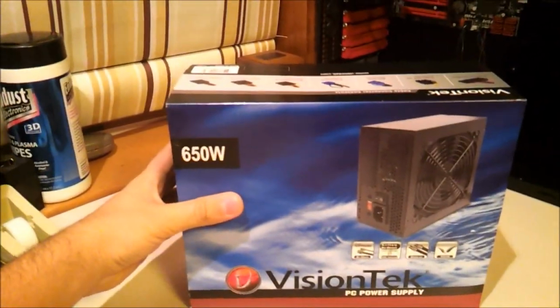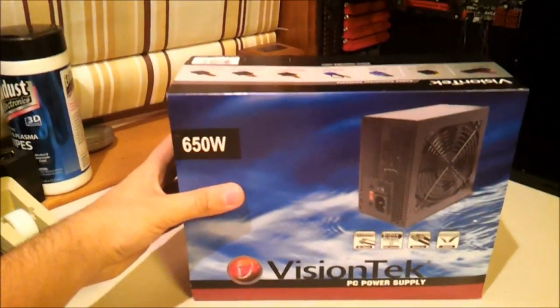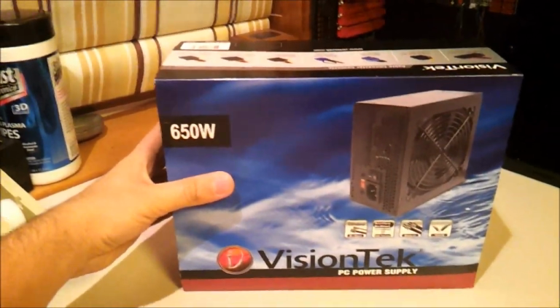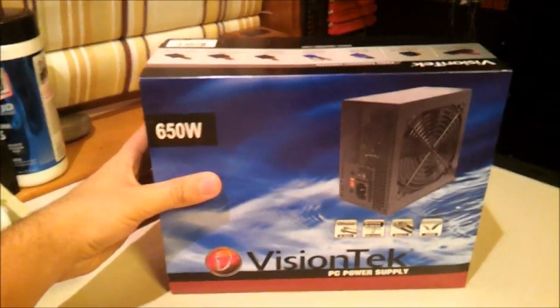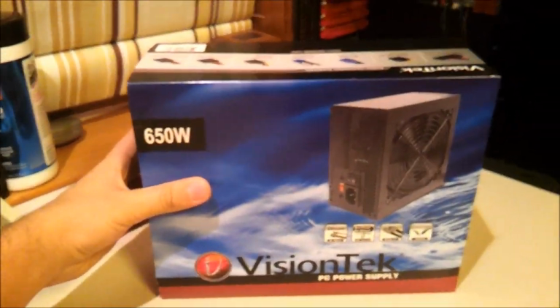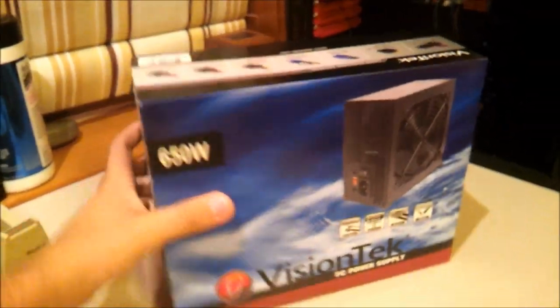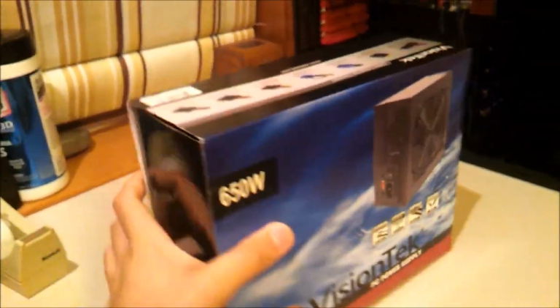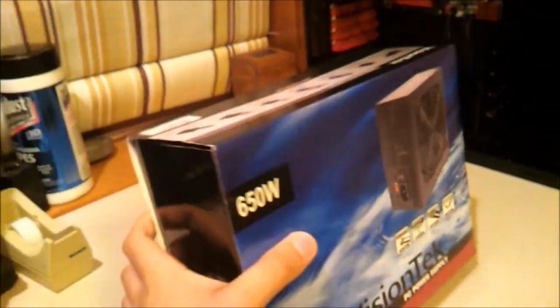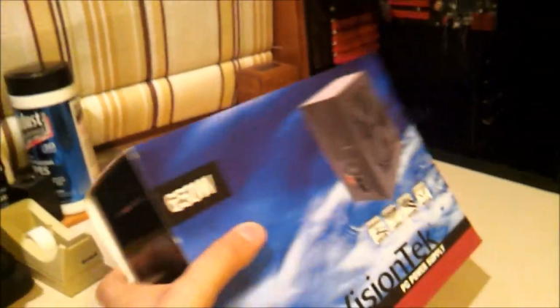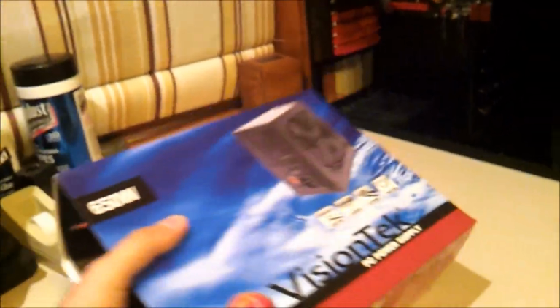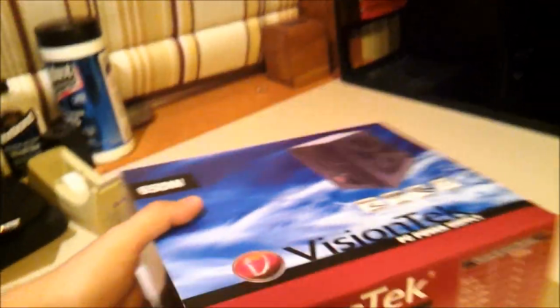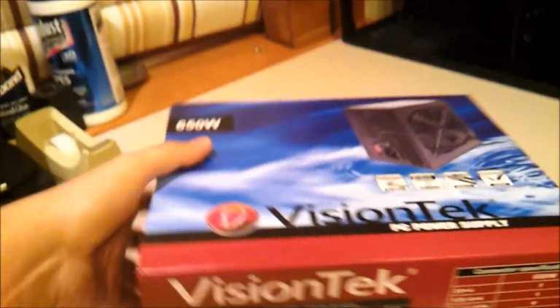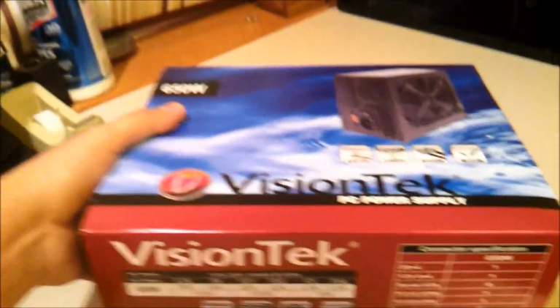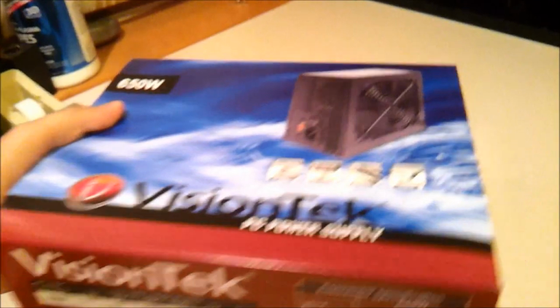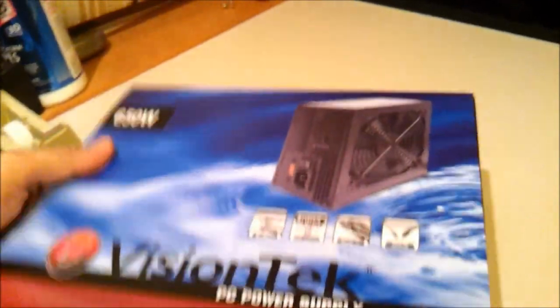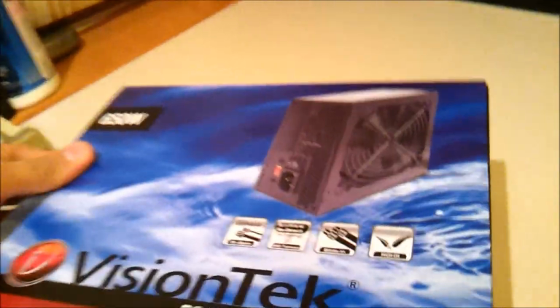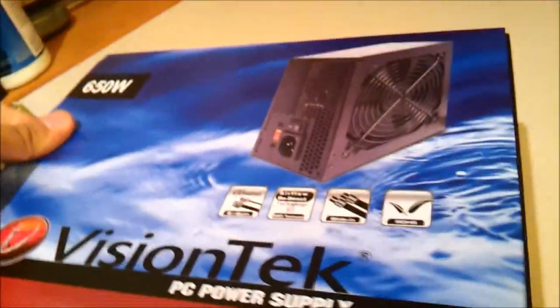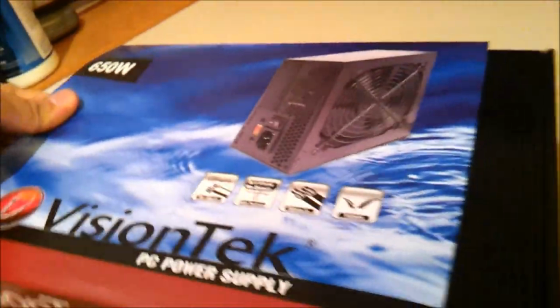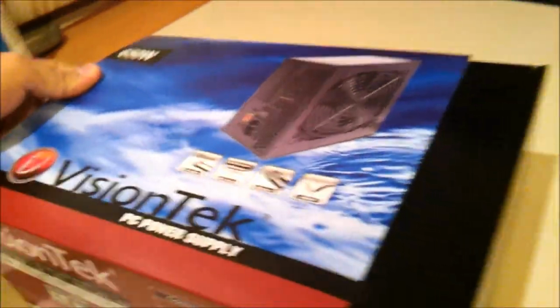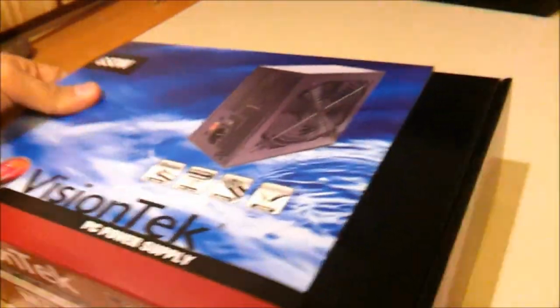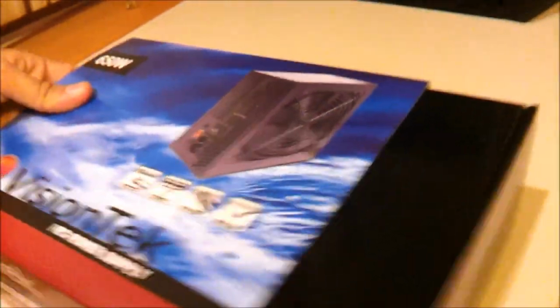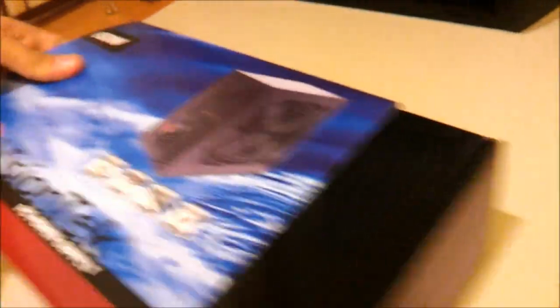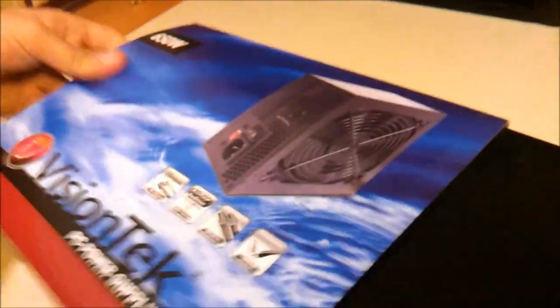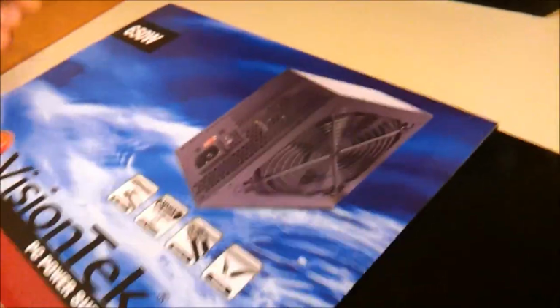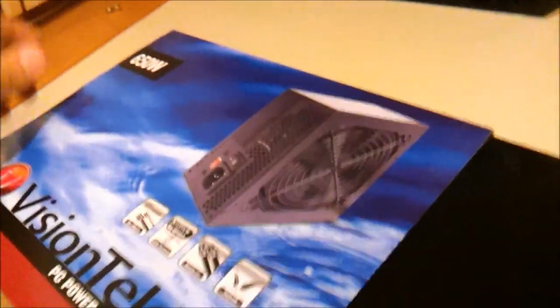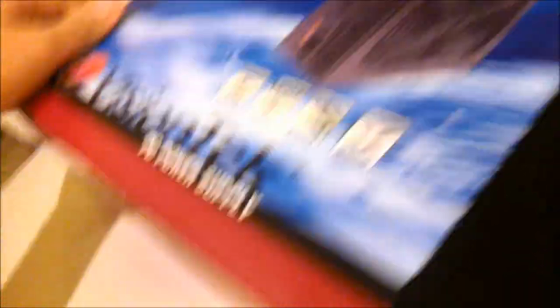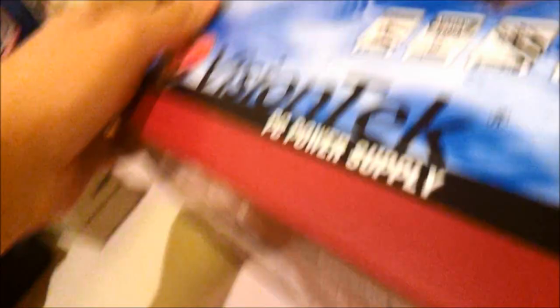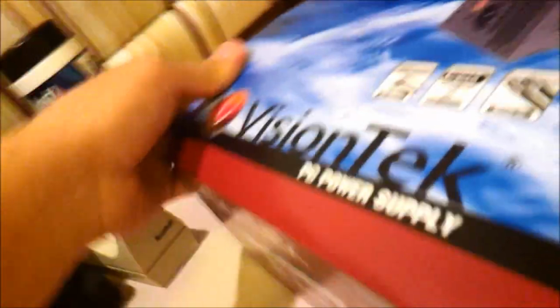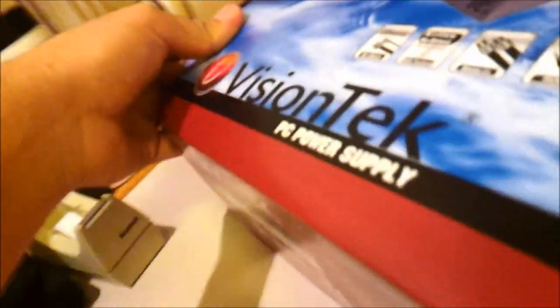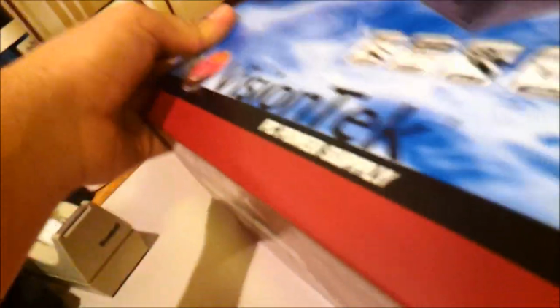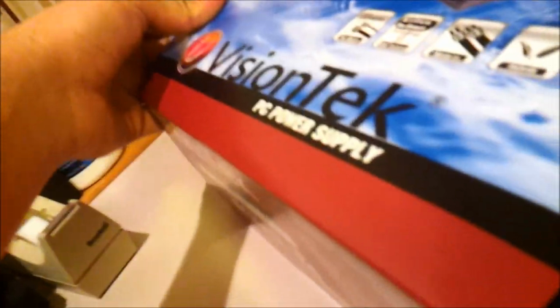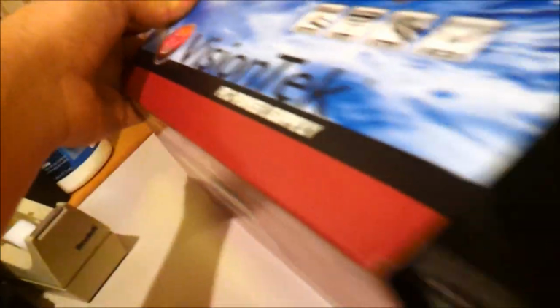I don't really care about the box, neither should you. Doing this with one hand, so I'm cool.